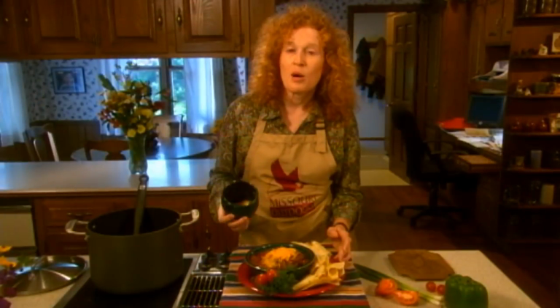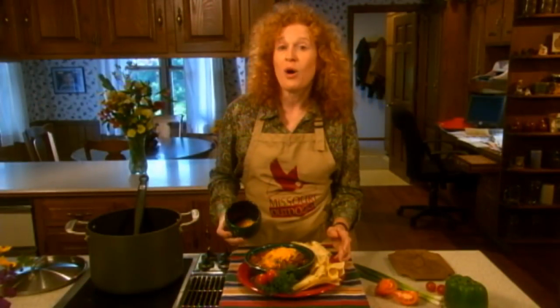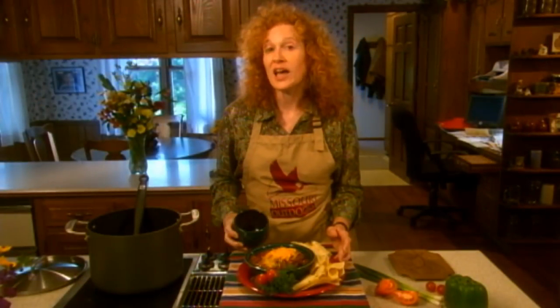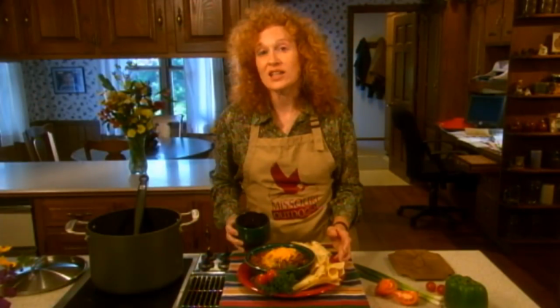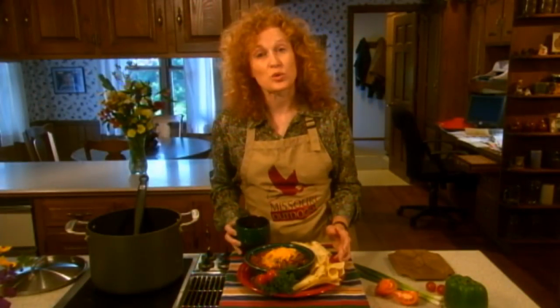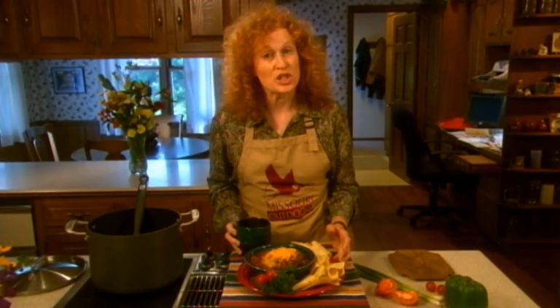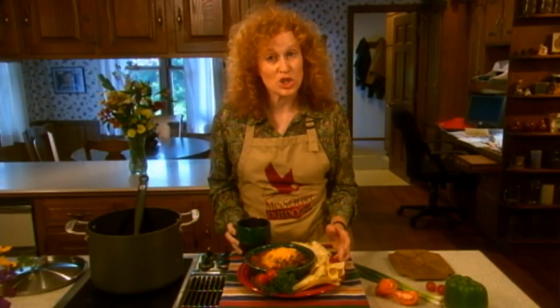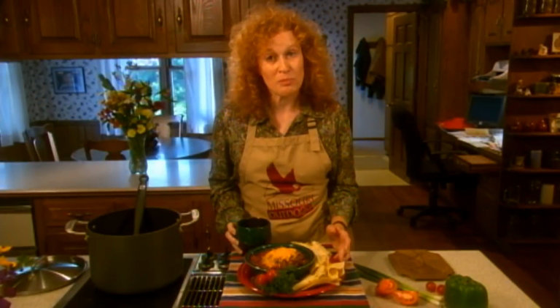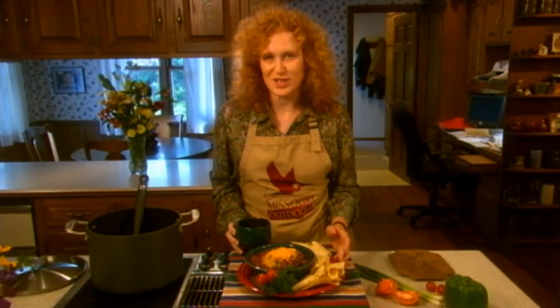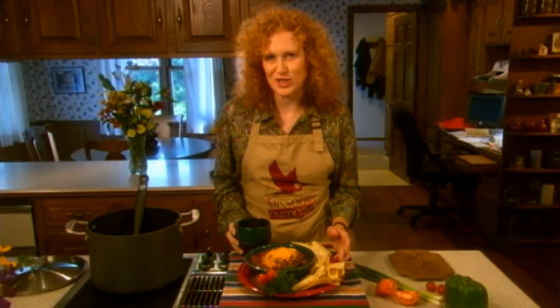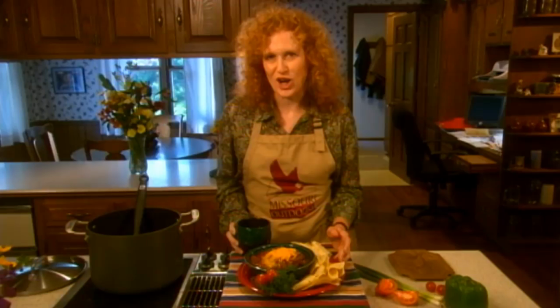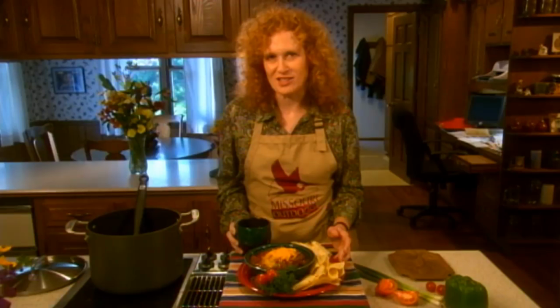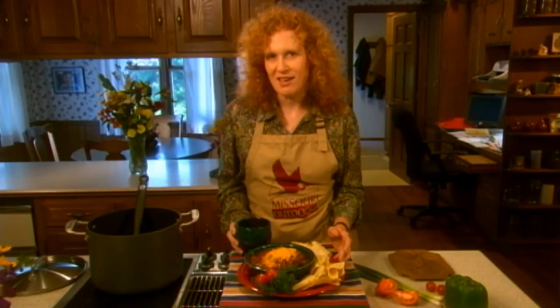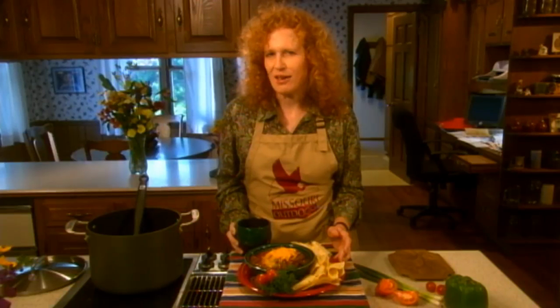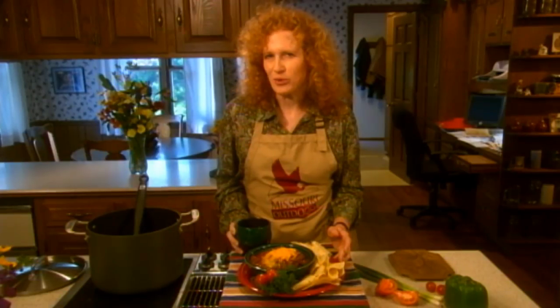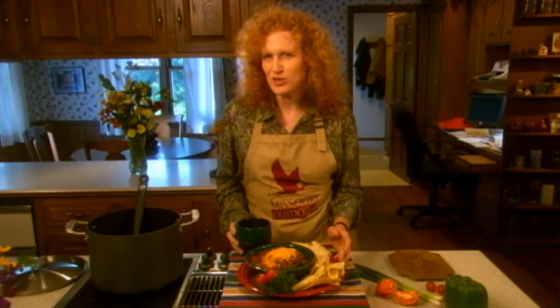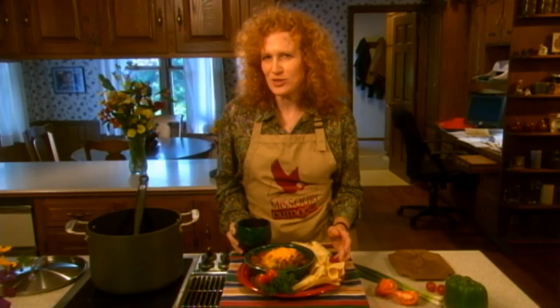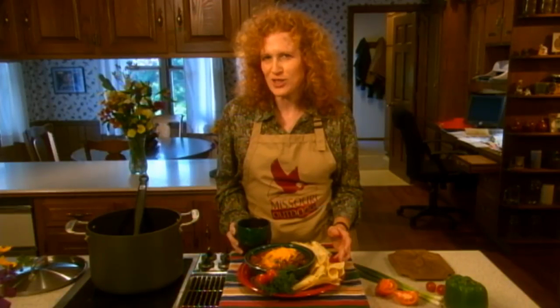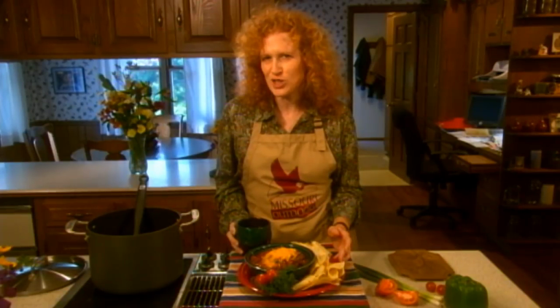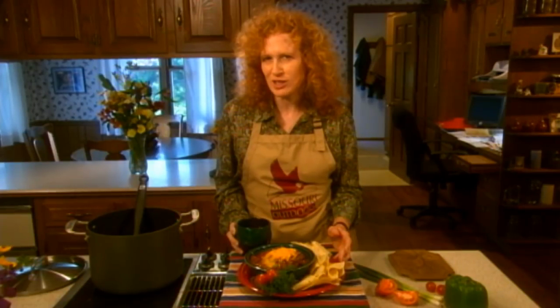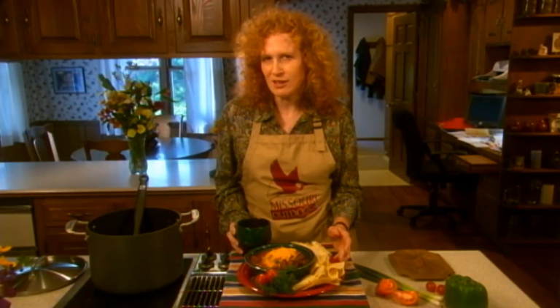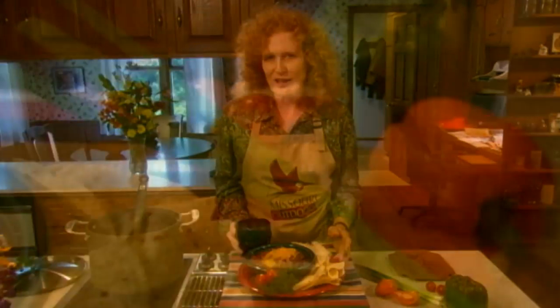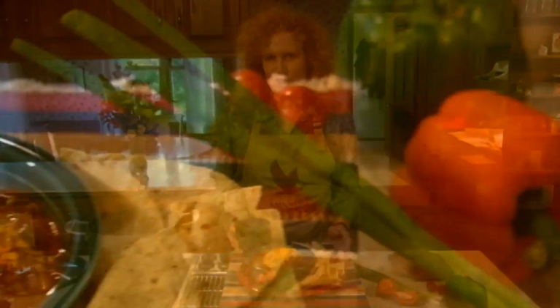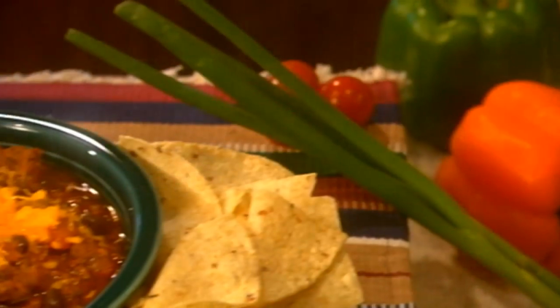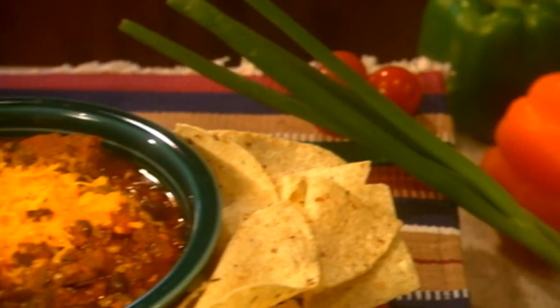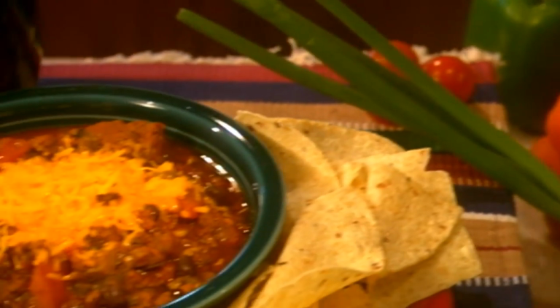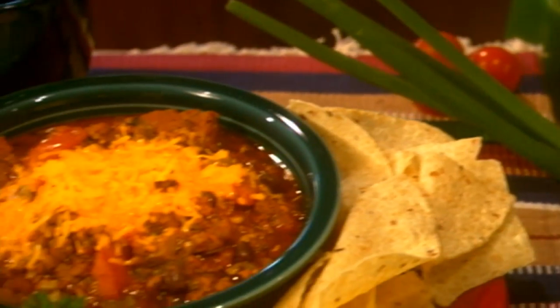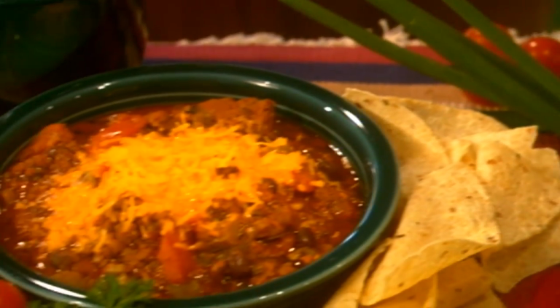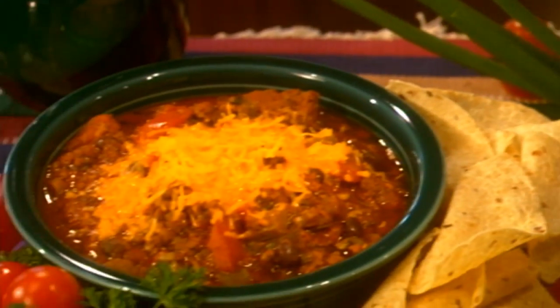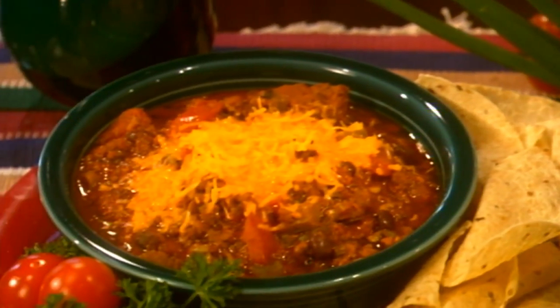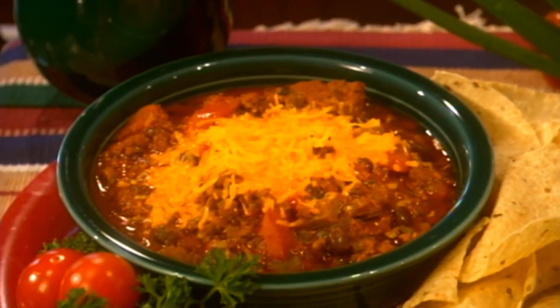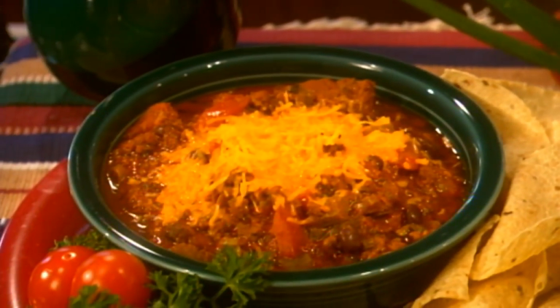Mole is a traditional Mexican sauce, and when it's used in venison chili, it's sure to spice up a cold day.